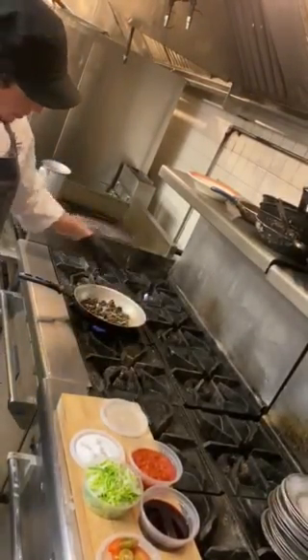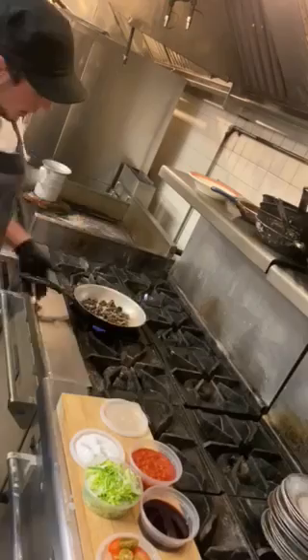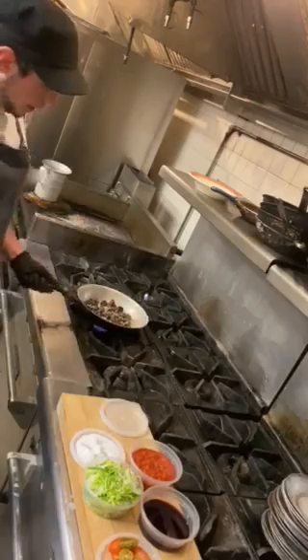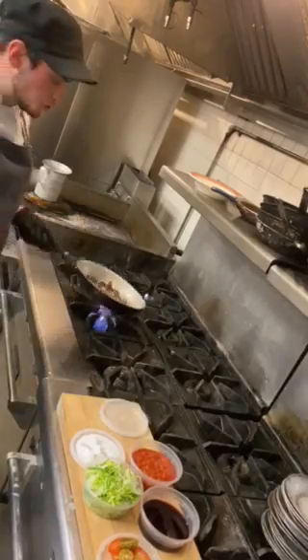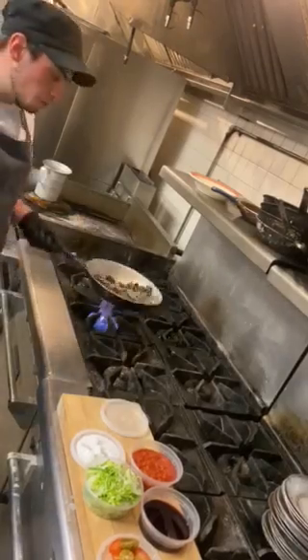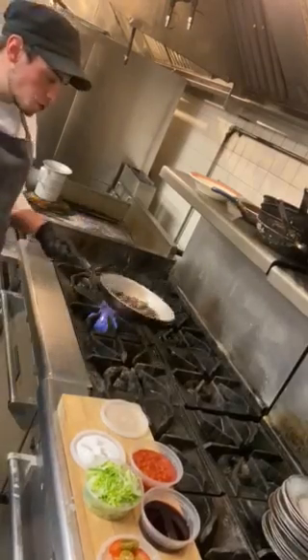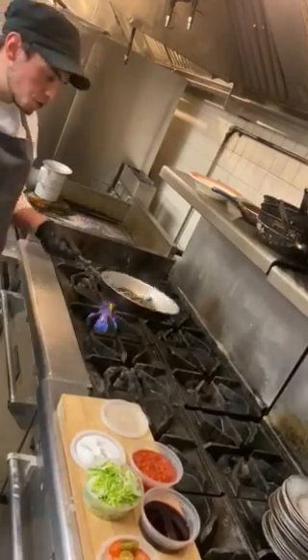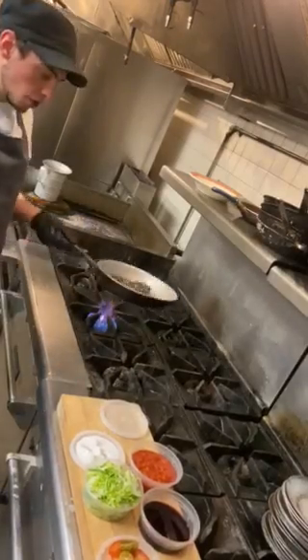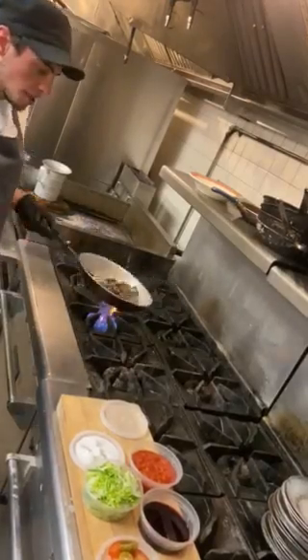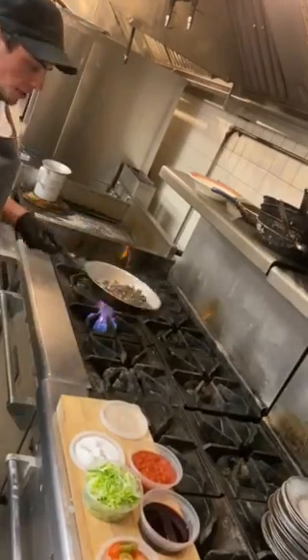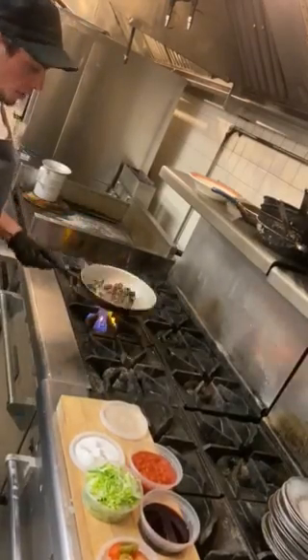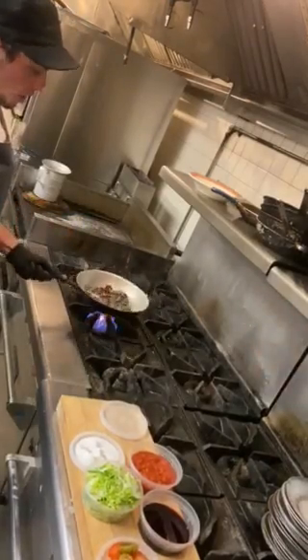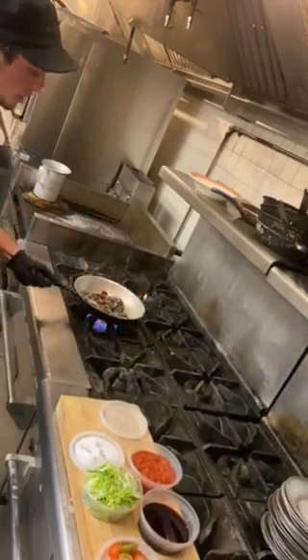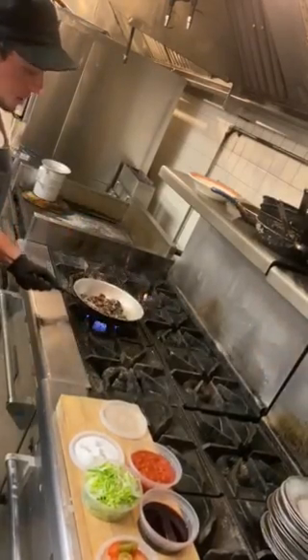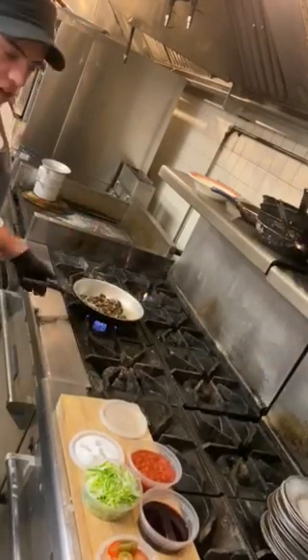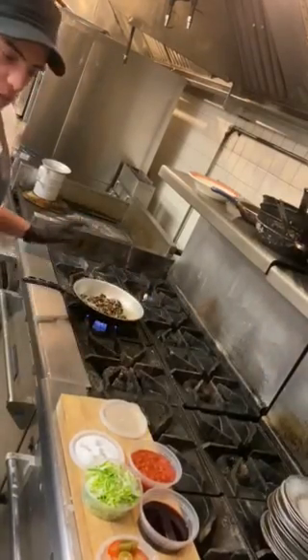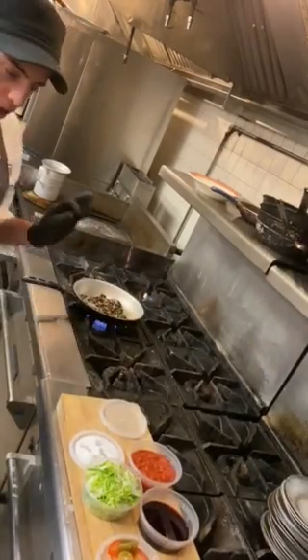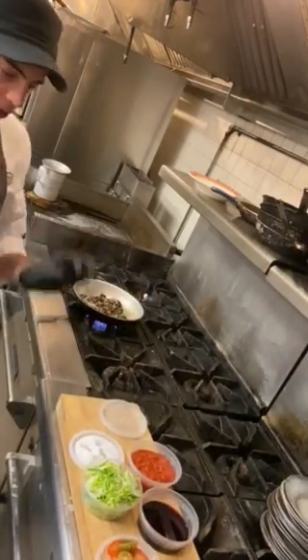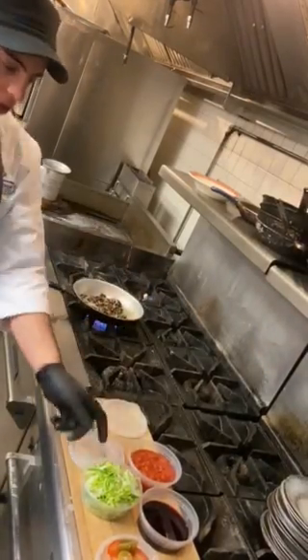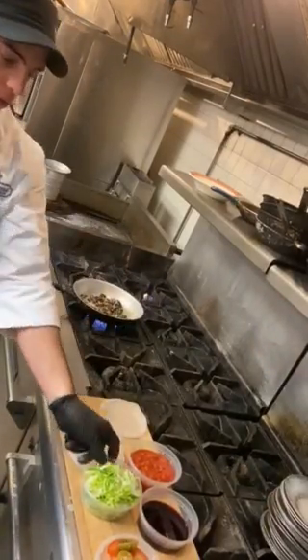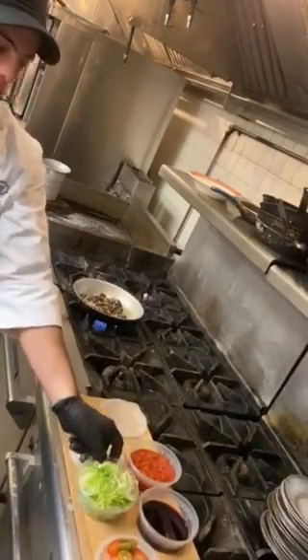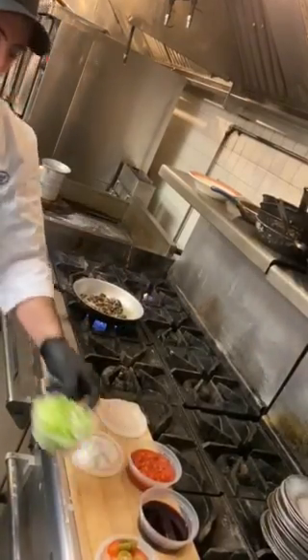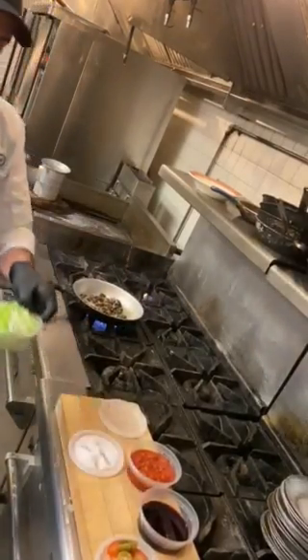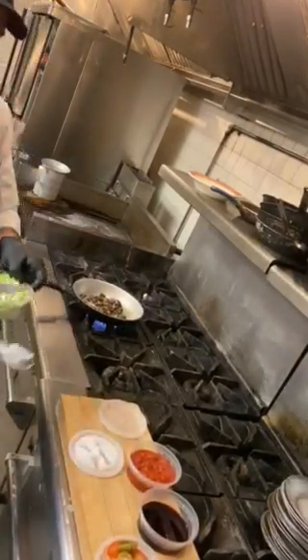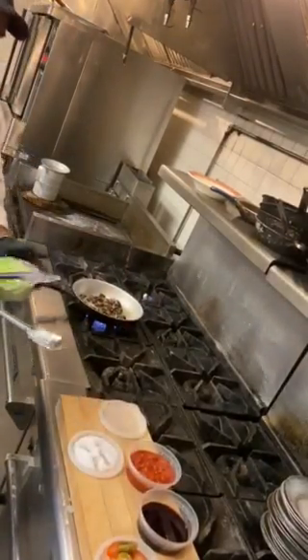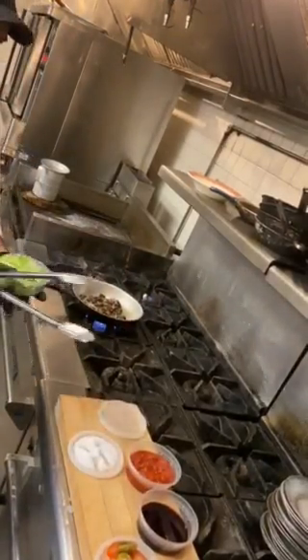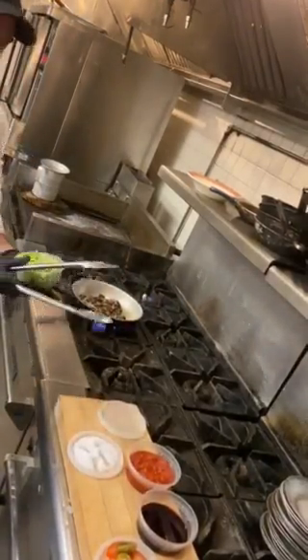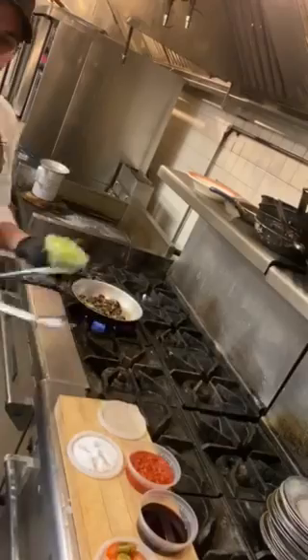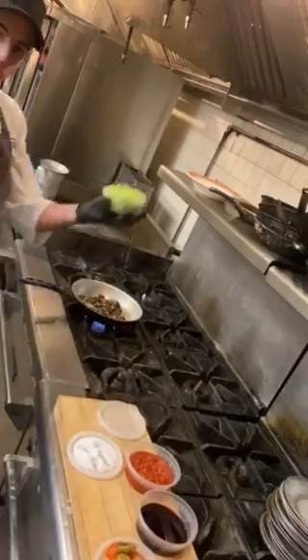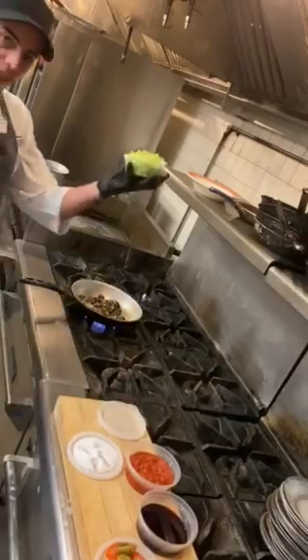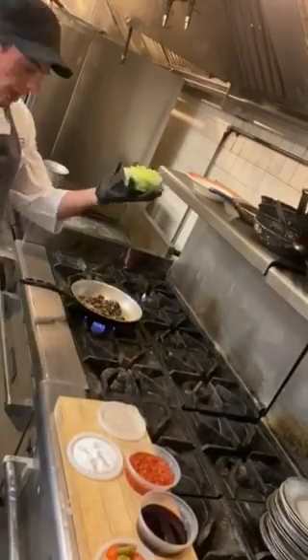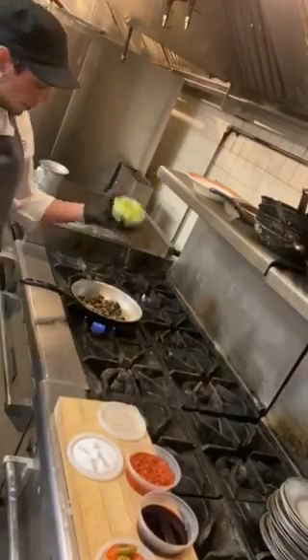And once your mushrooms are cooked and your garlic is starting to brown a little bit, toss in about another cup and a half of cabbage.